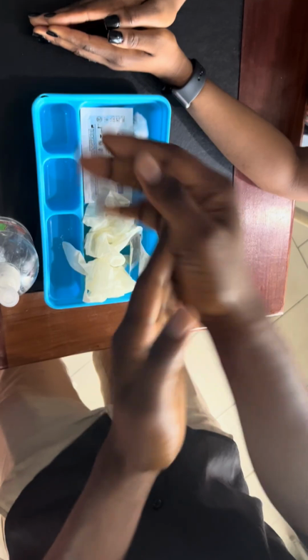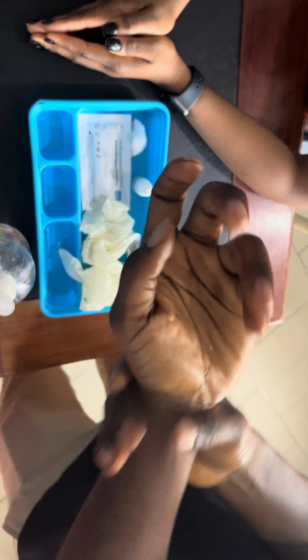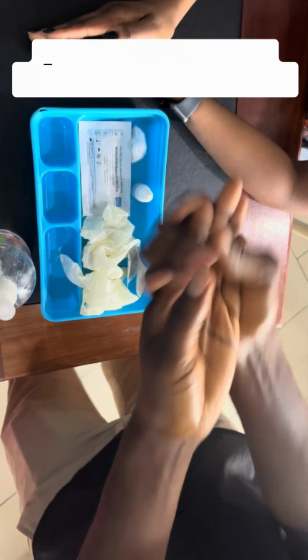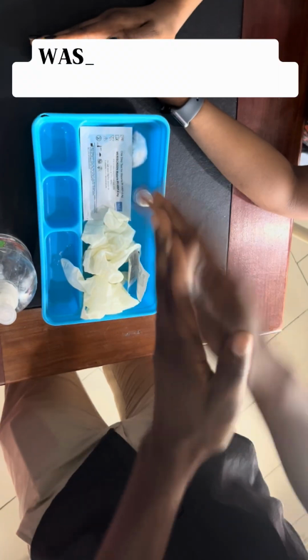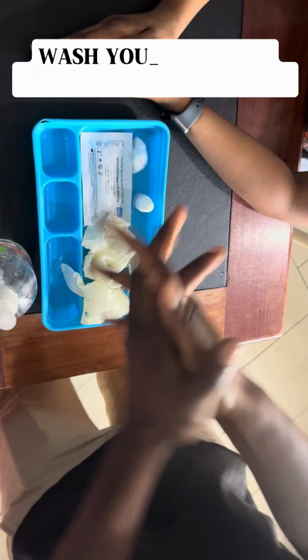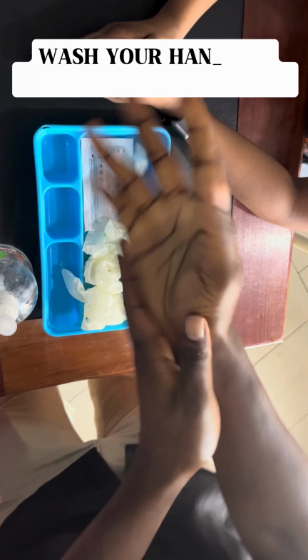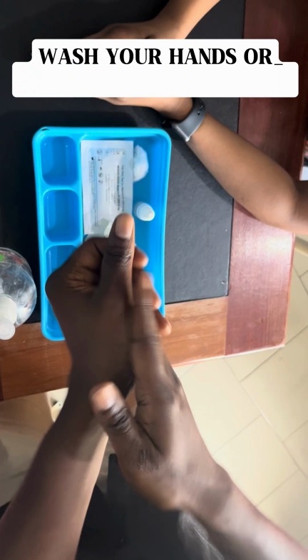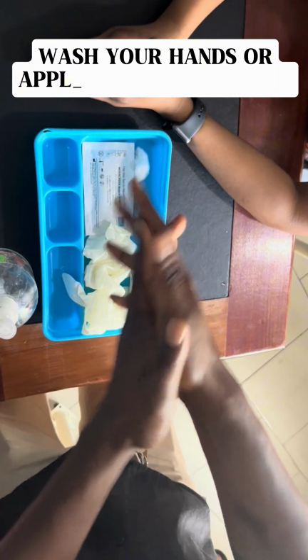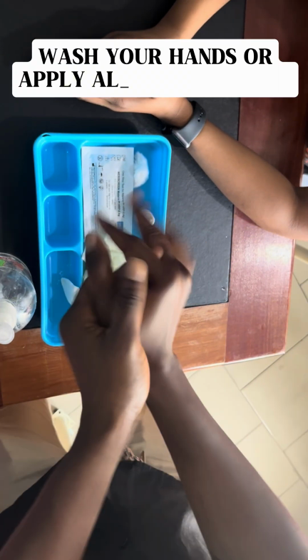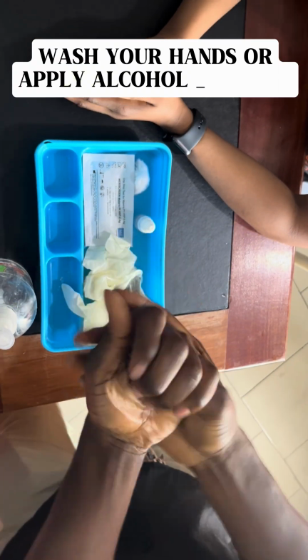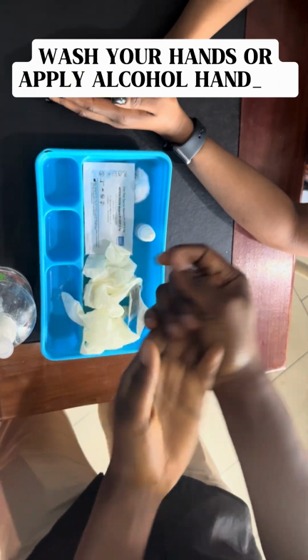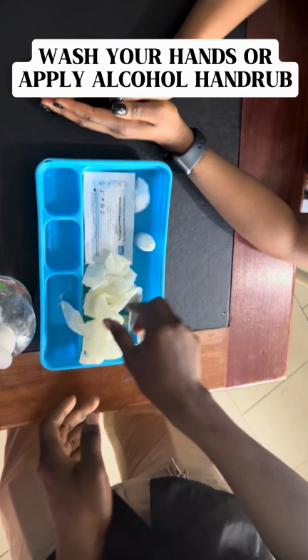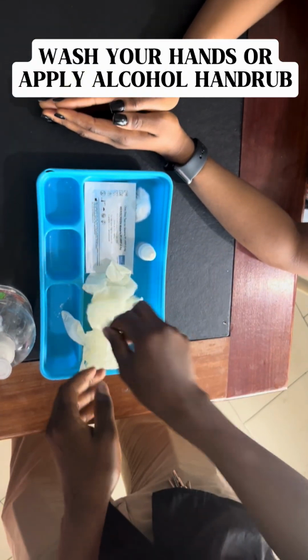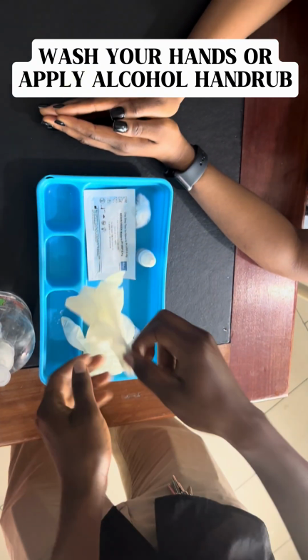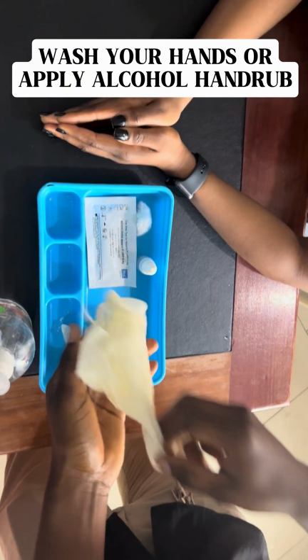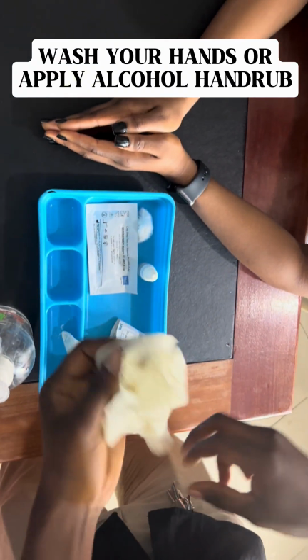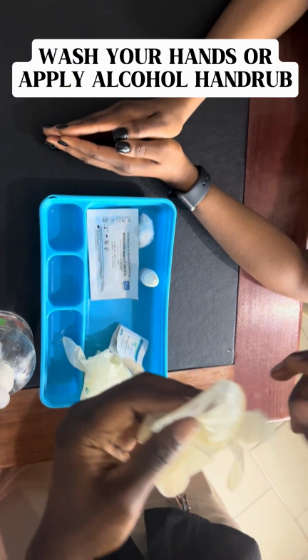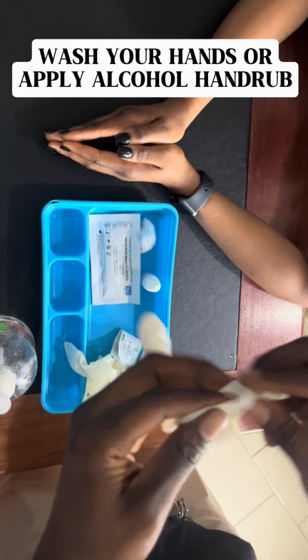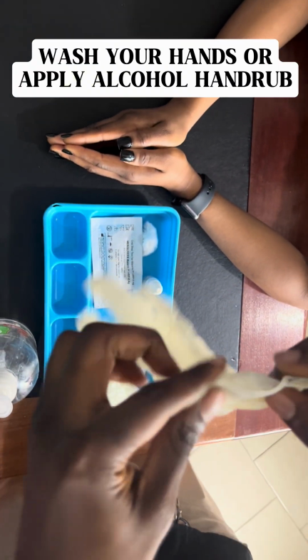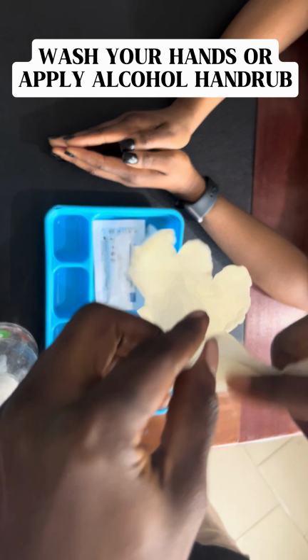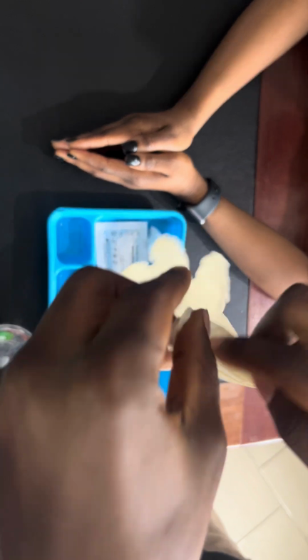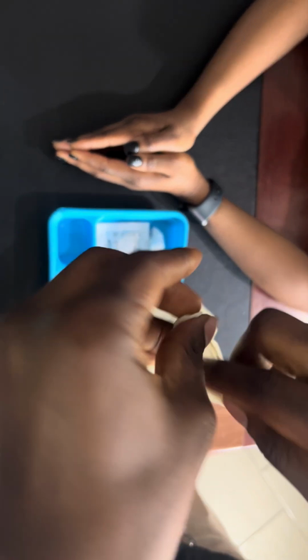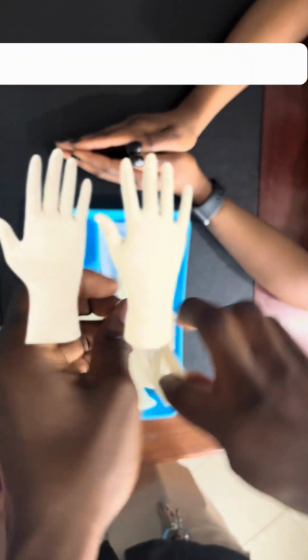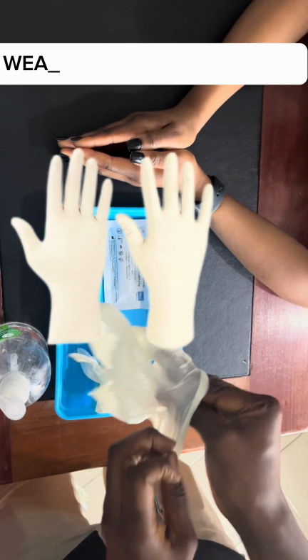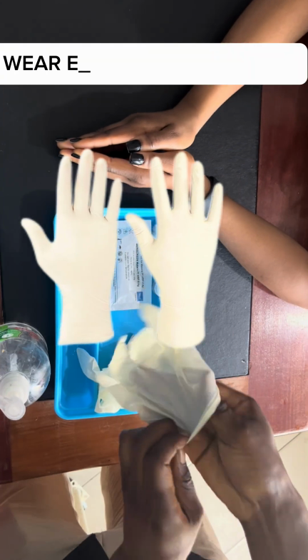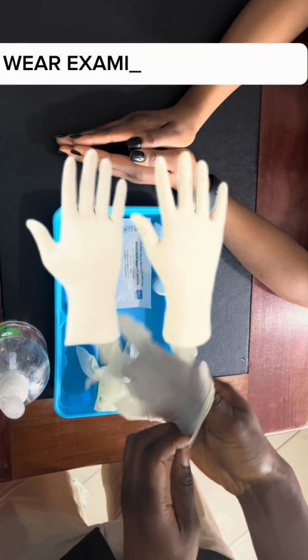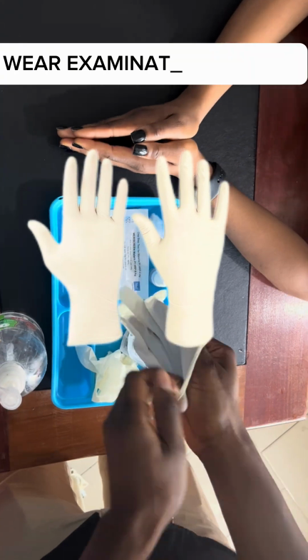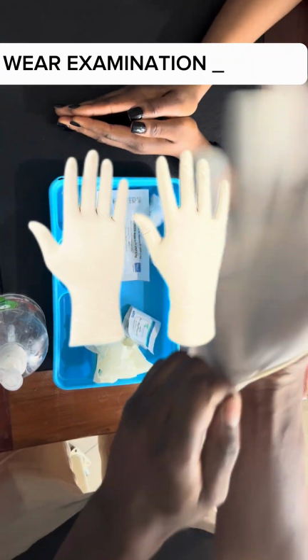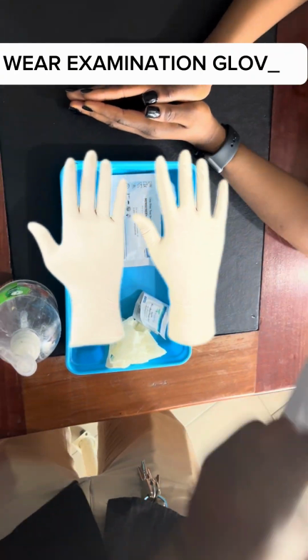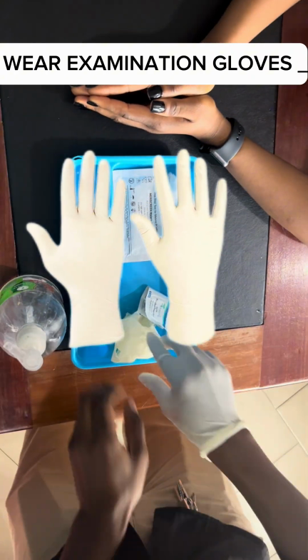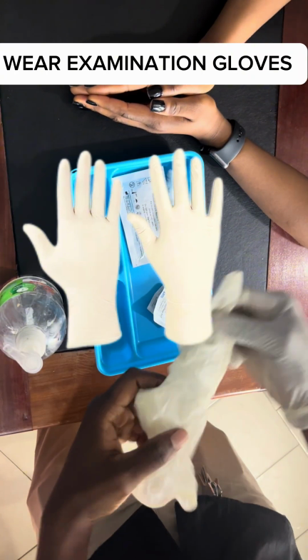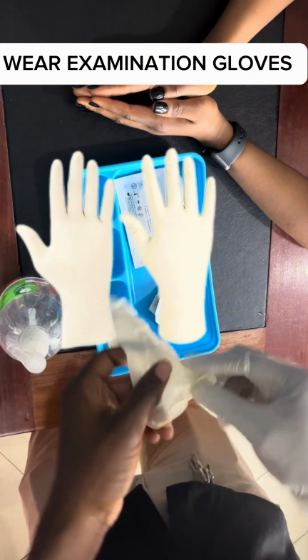First of all, you need to wash your hands or apply alcohol-based hand rub. Wear your examination gloves.